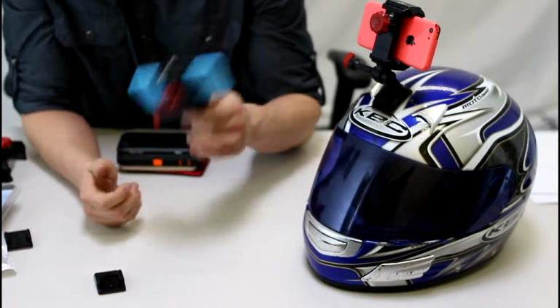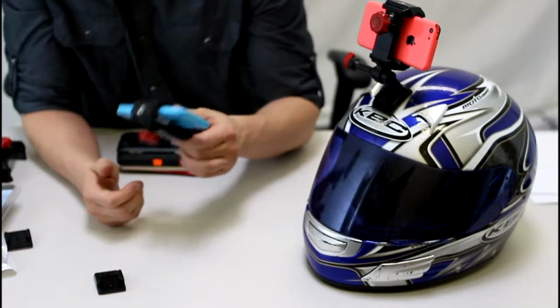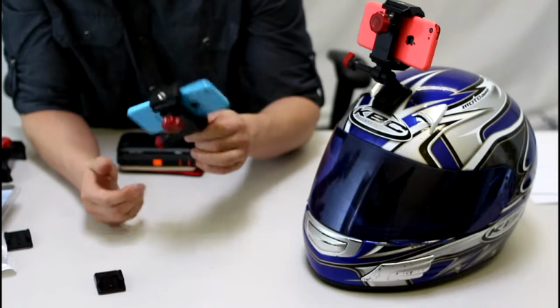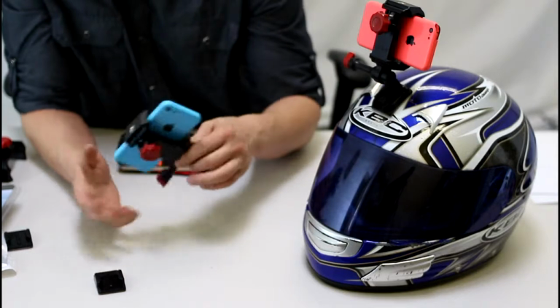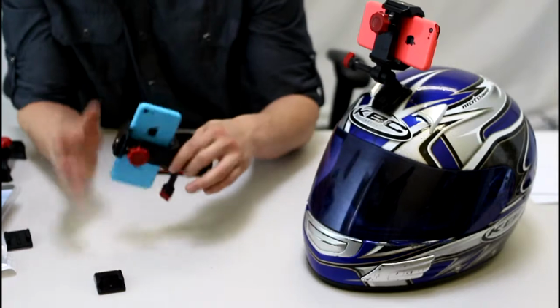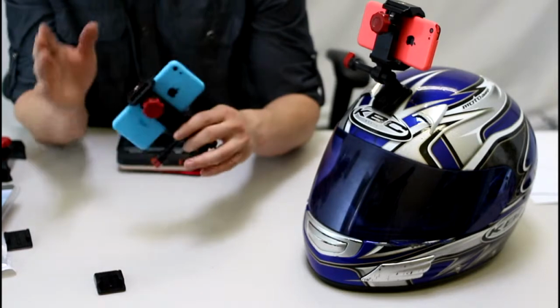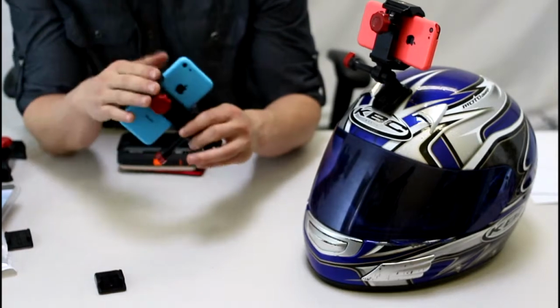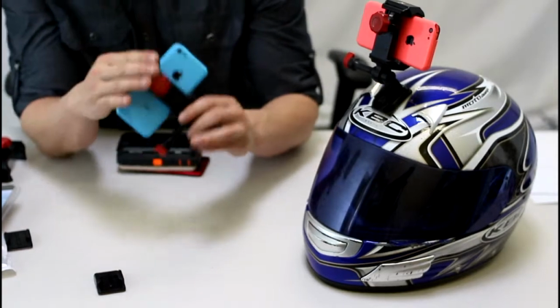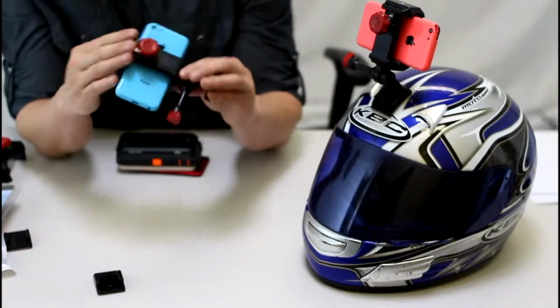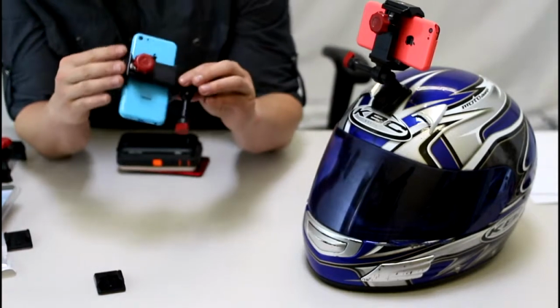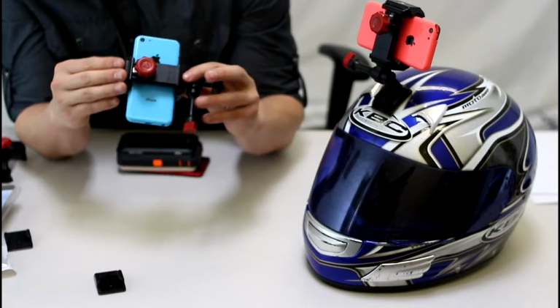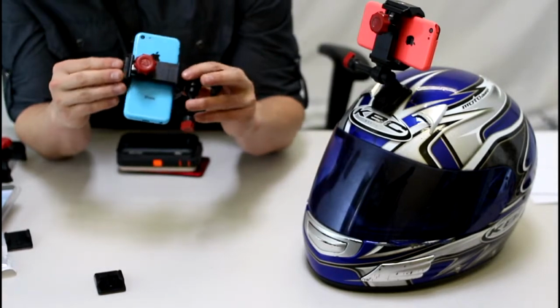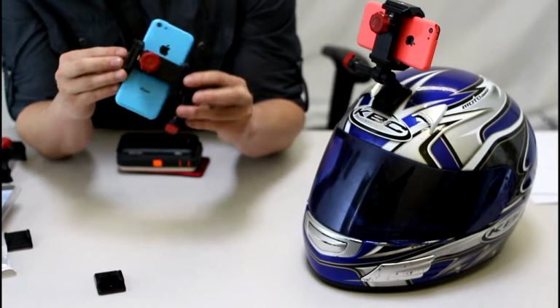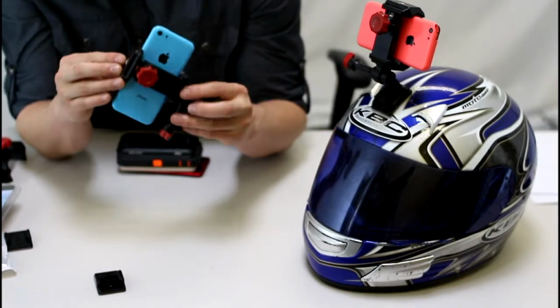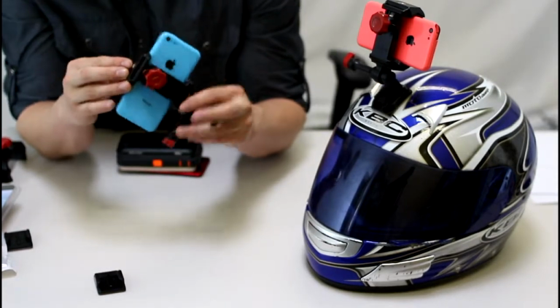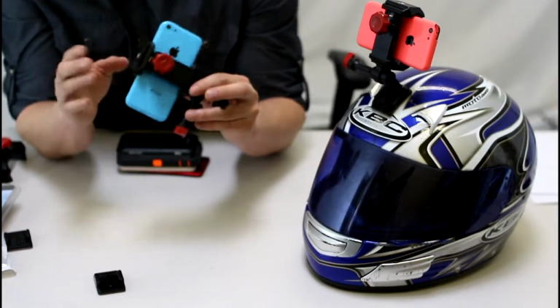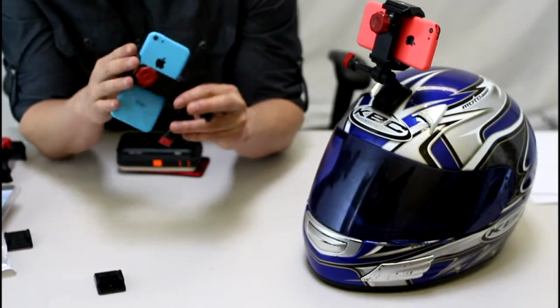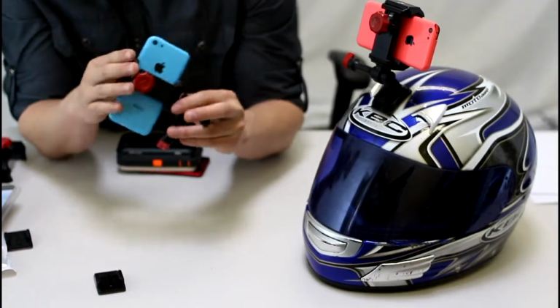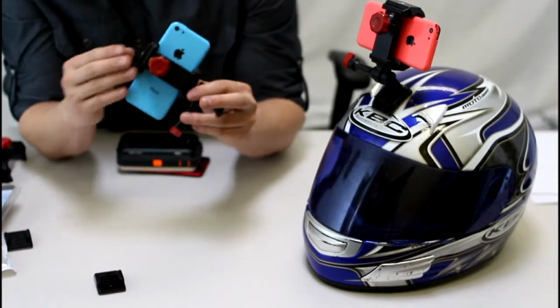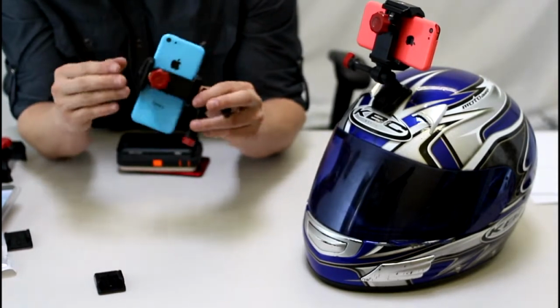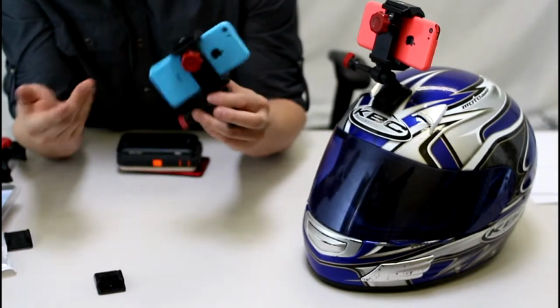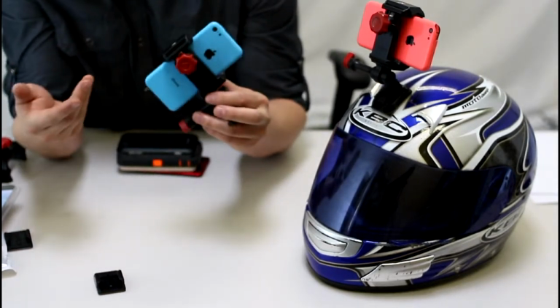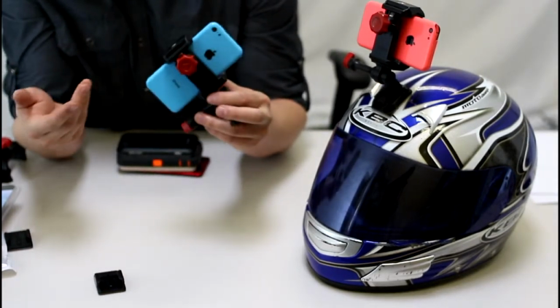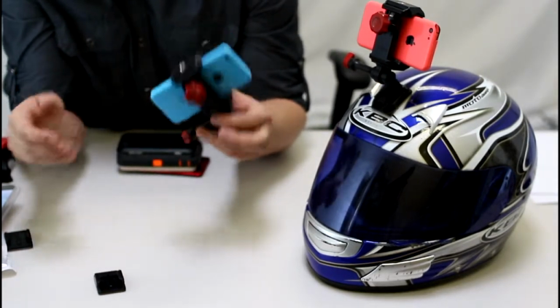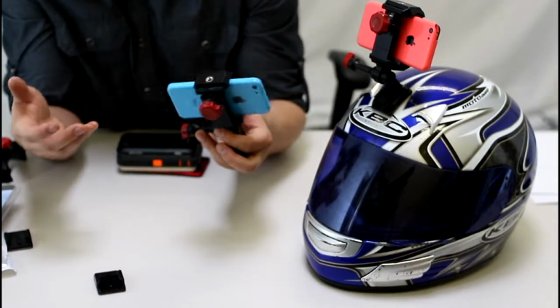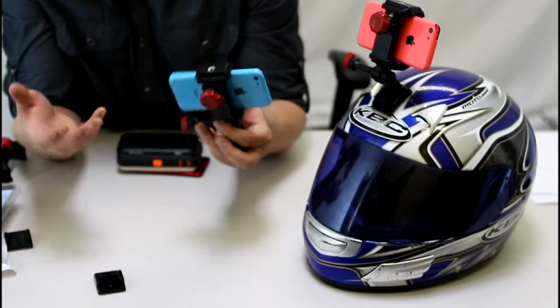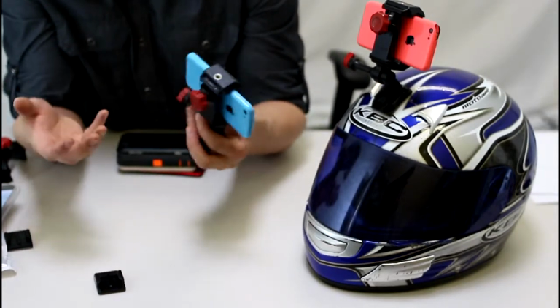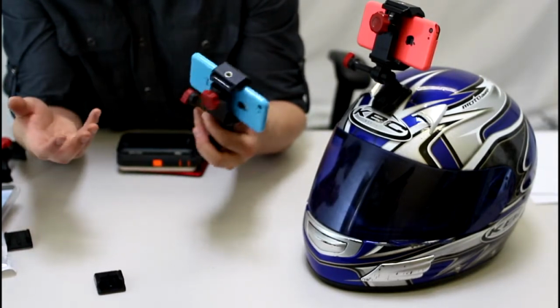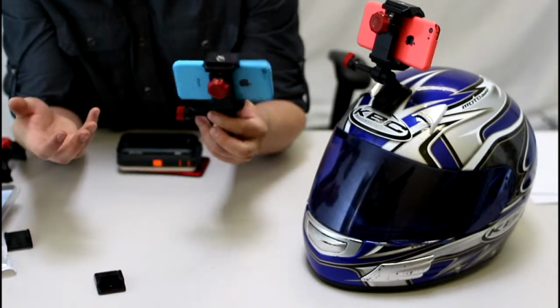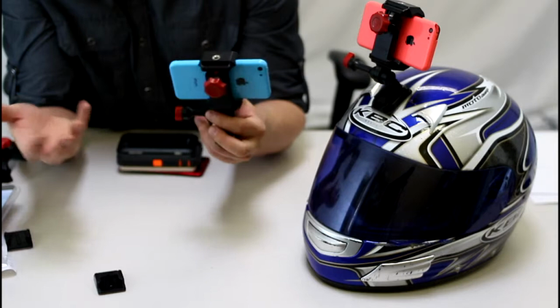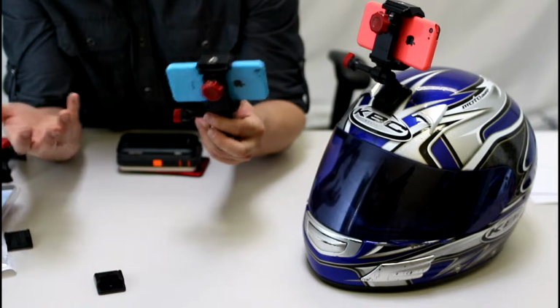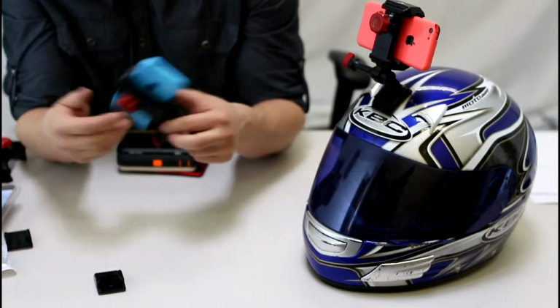This is basically the Velocity Clip. You can stick any smartphone into it. You can also stick some compact digital cameras.